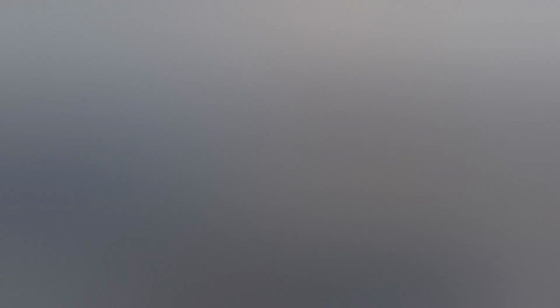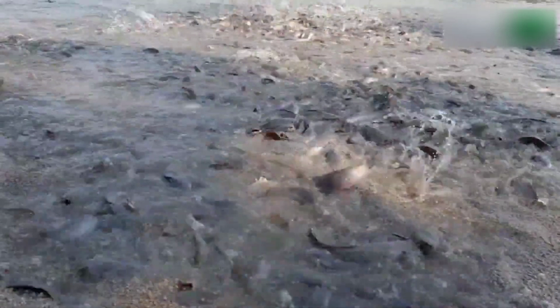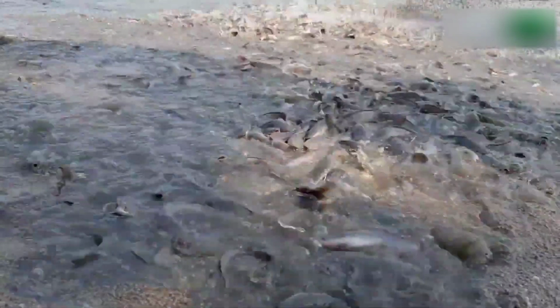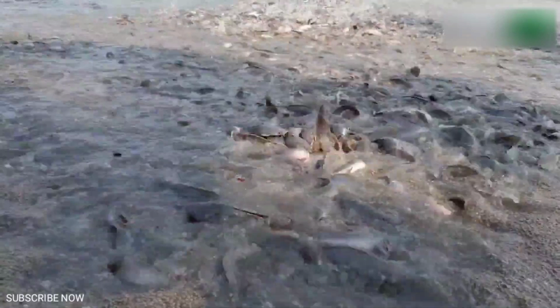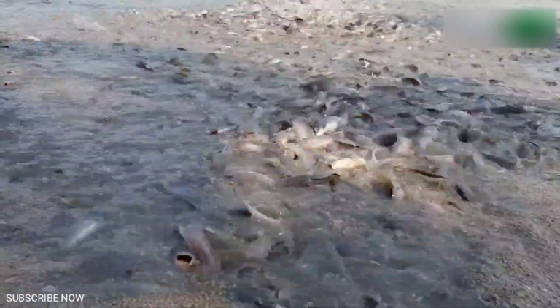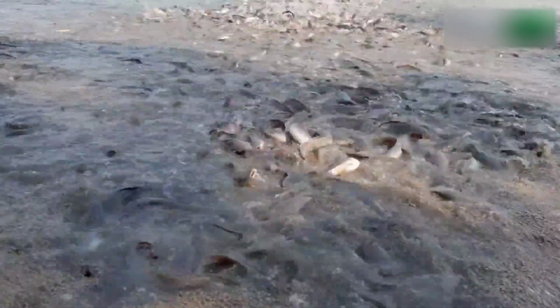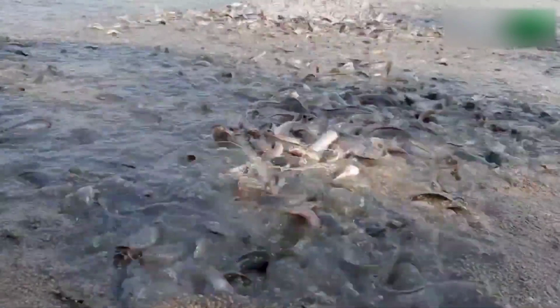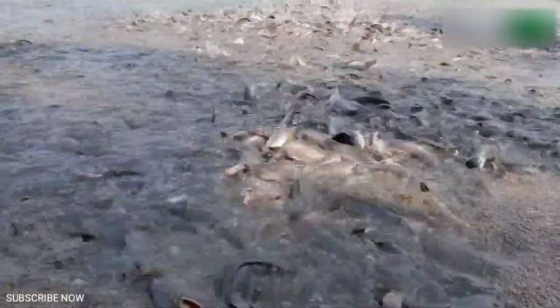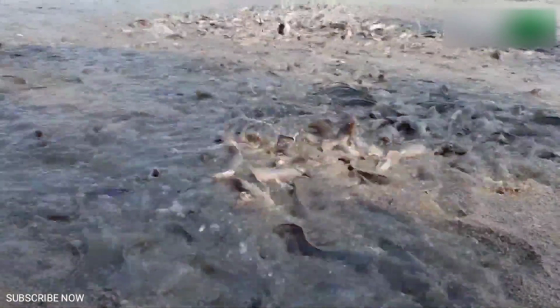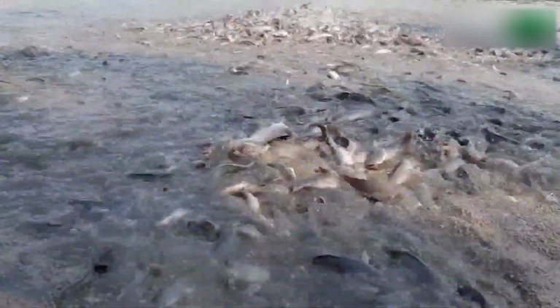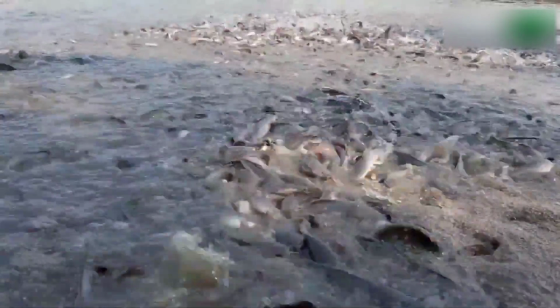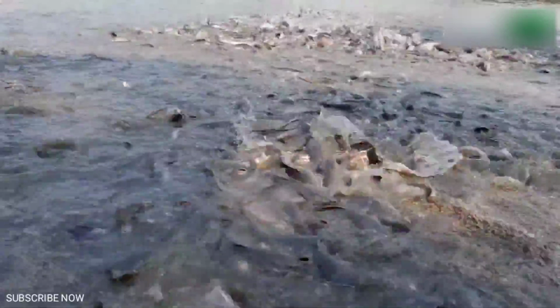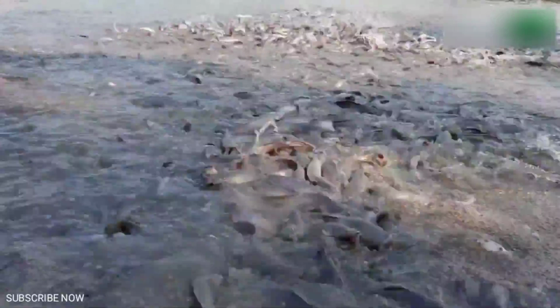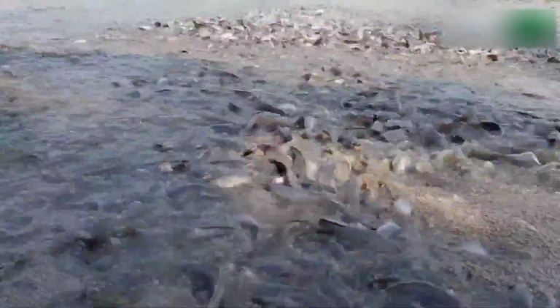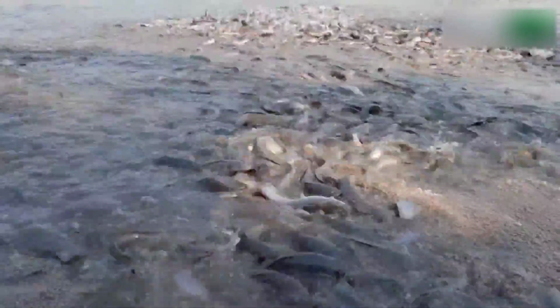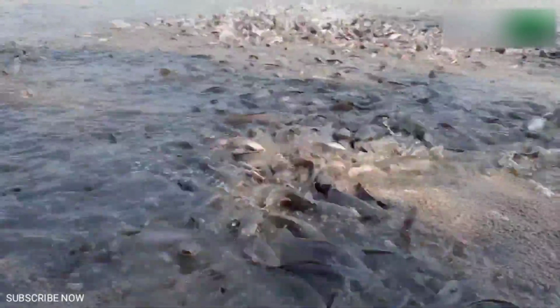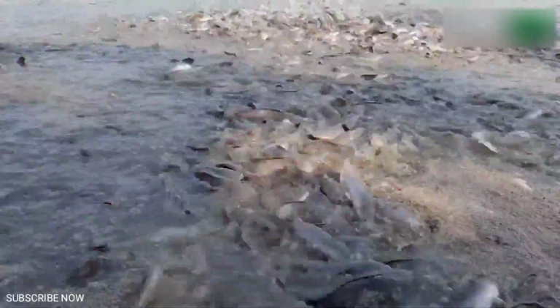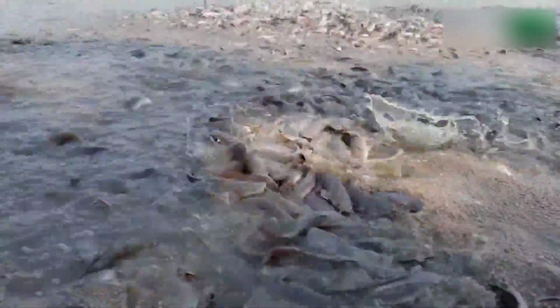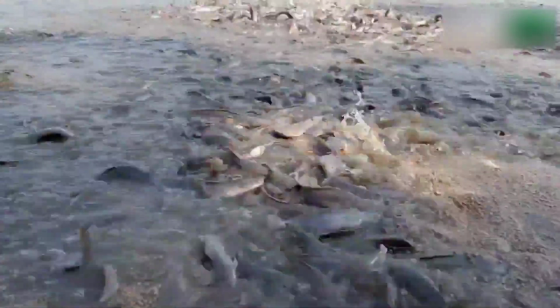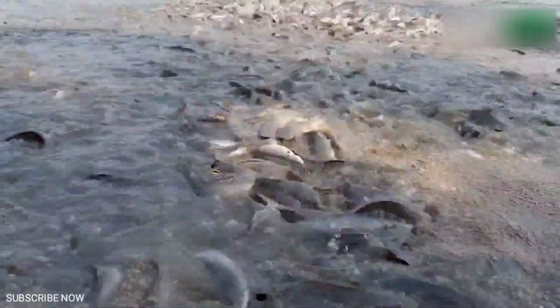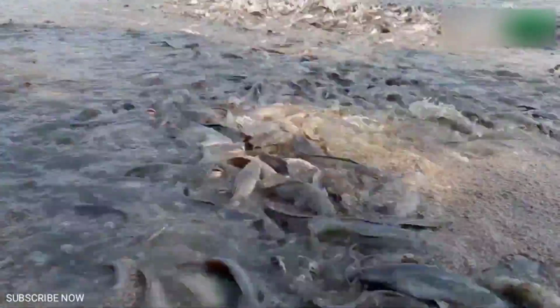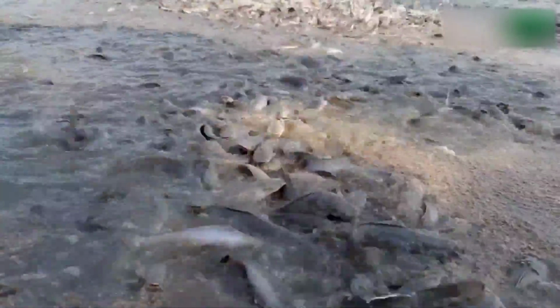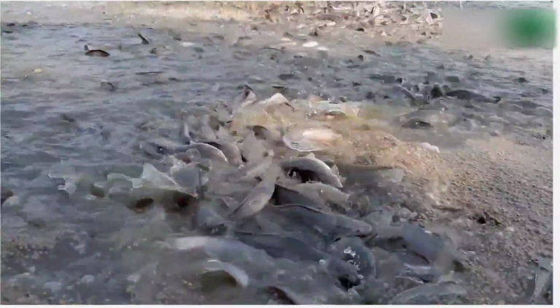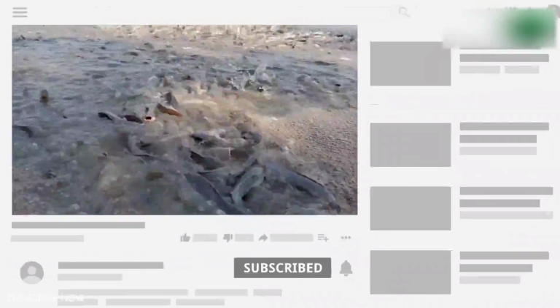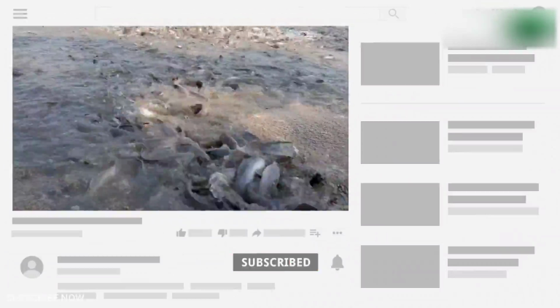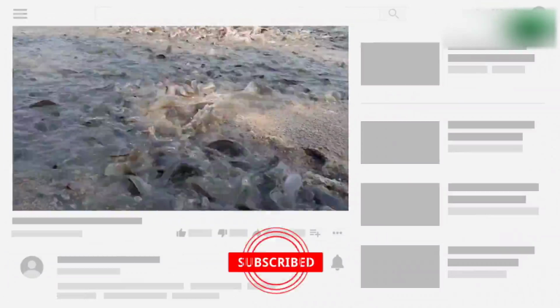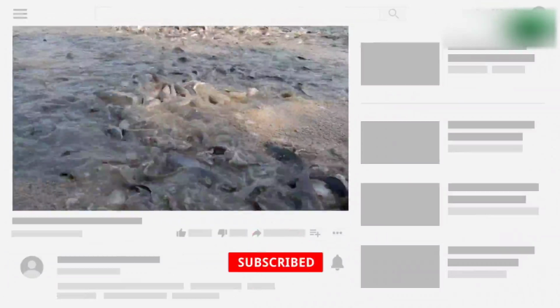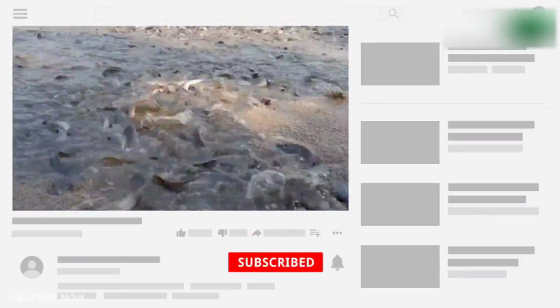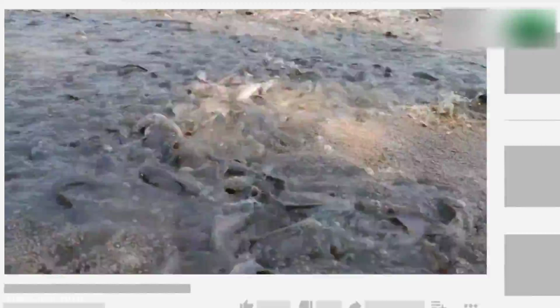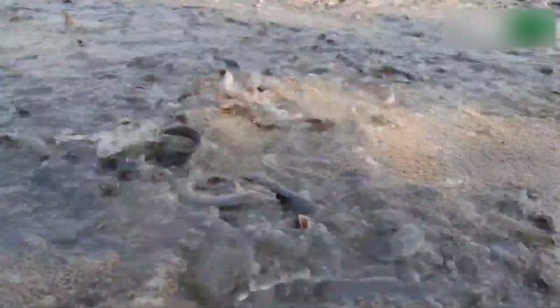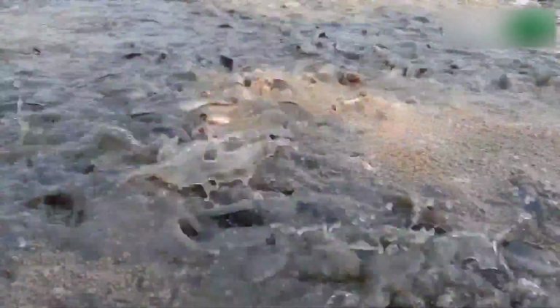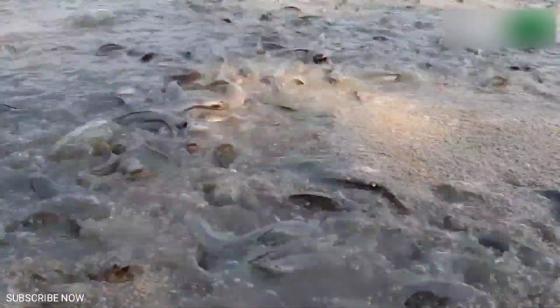Hi friends. You're watching Discovery Agriculture YouTube channel. If you're not yet subscribed to our channel, please subscribe now.